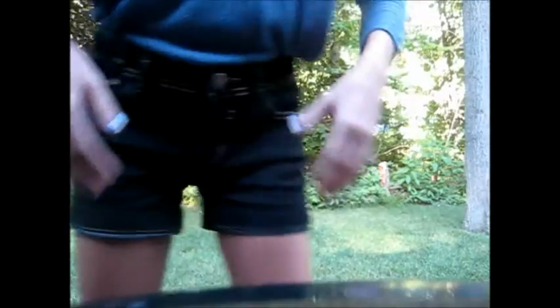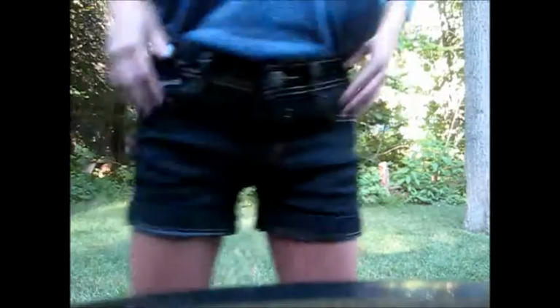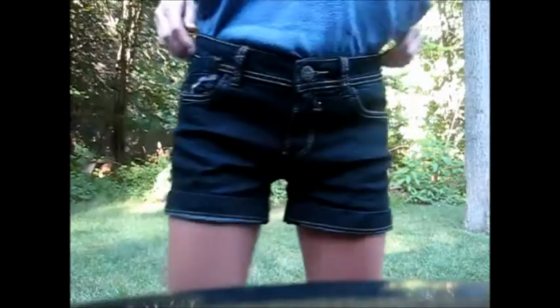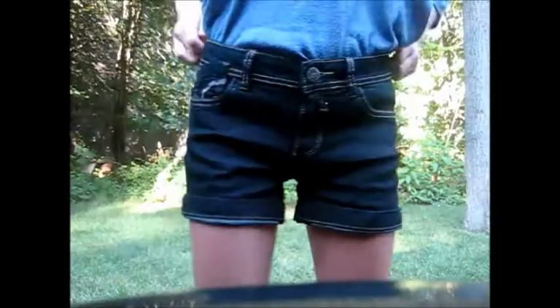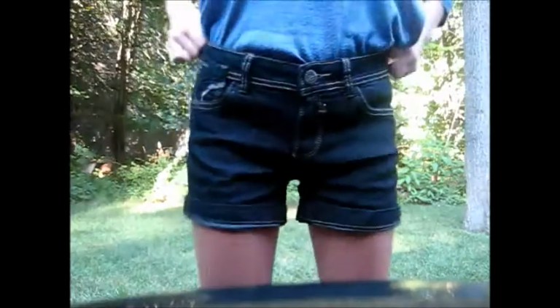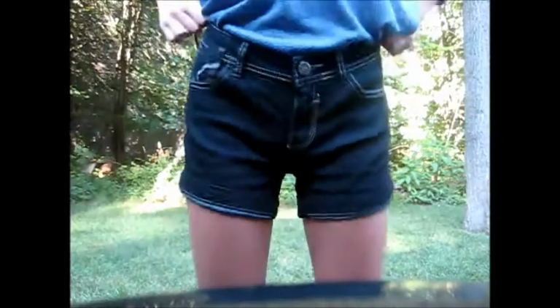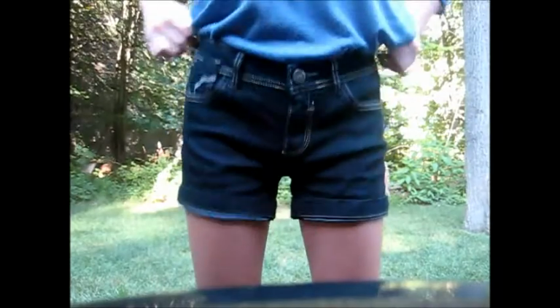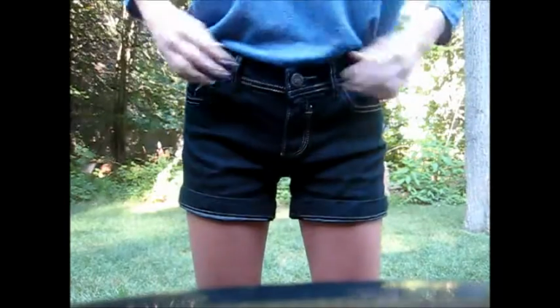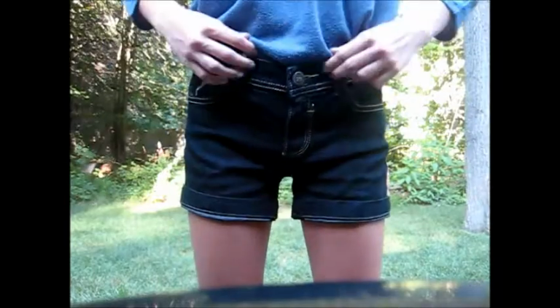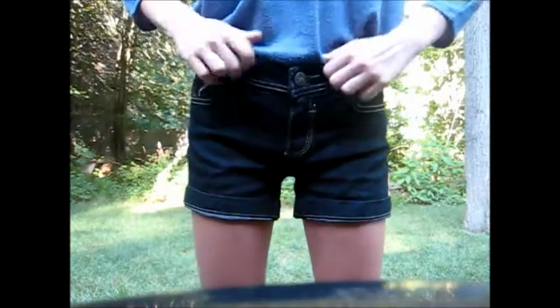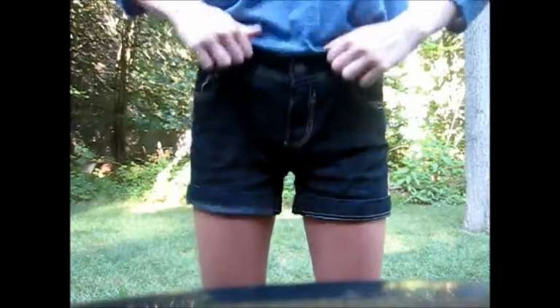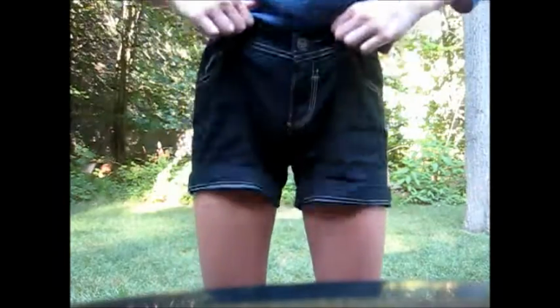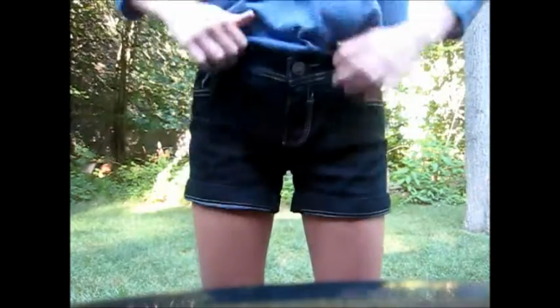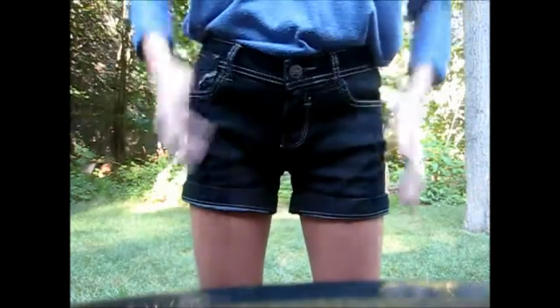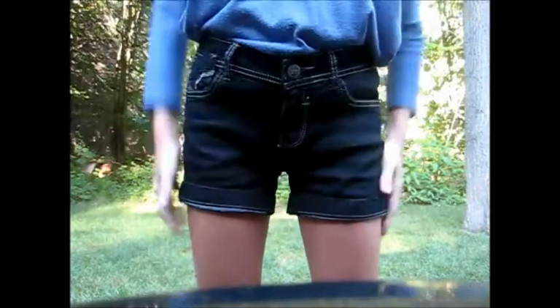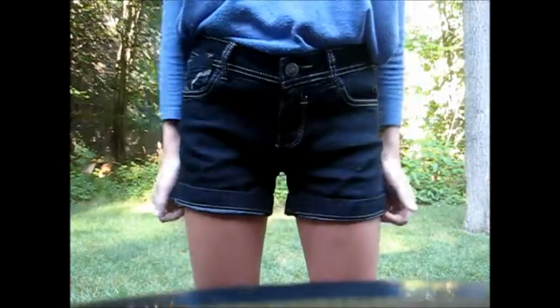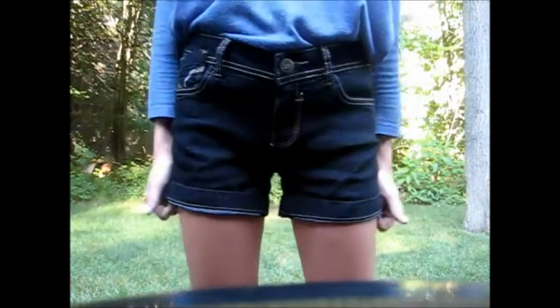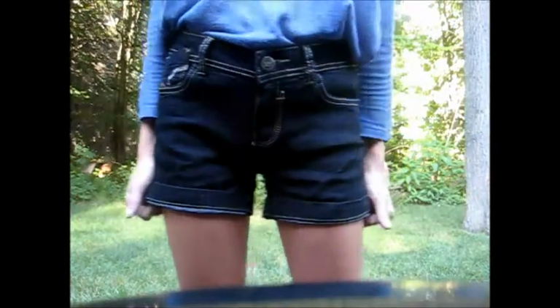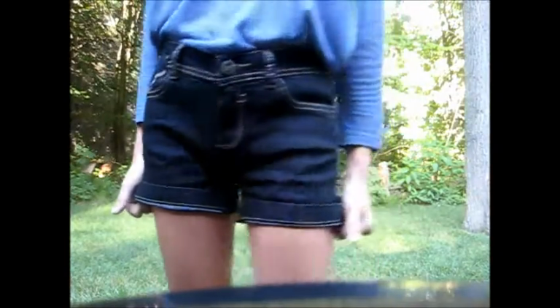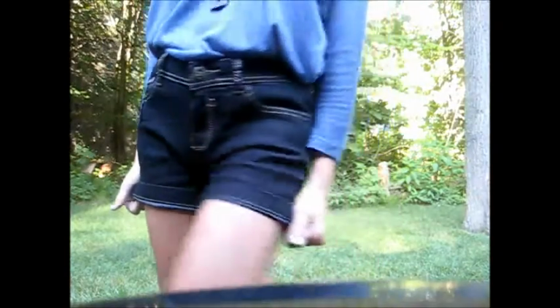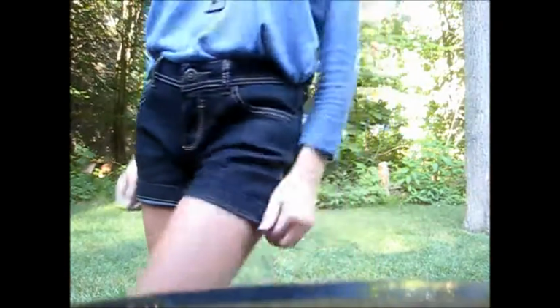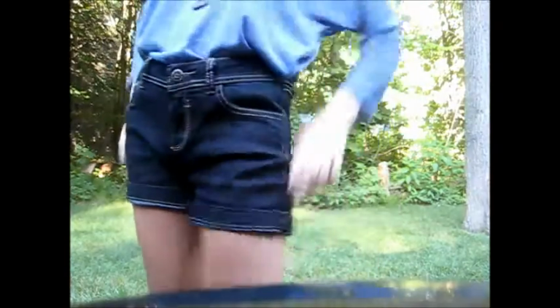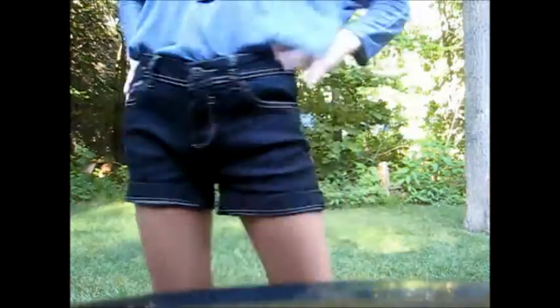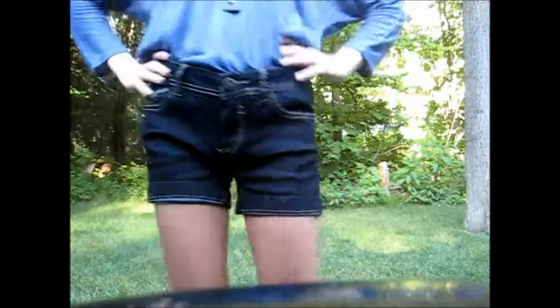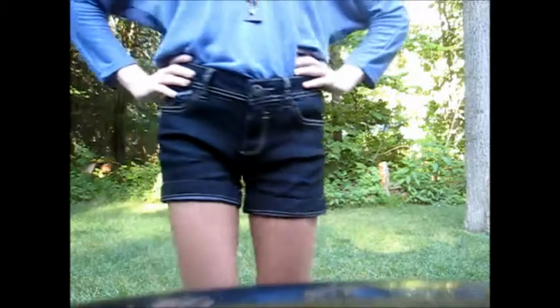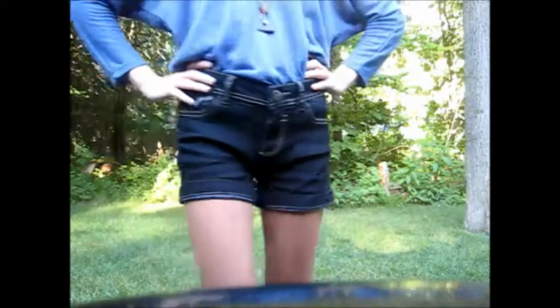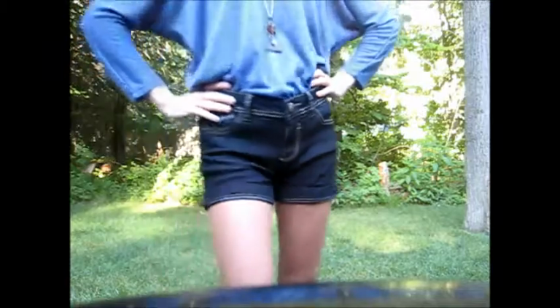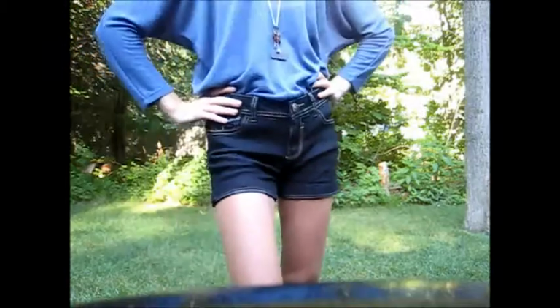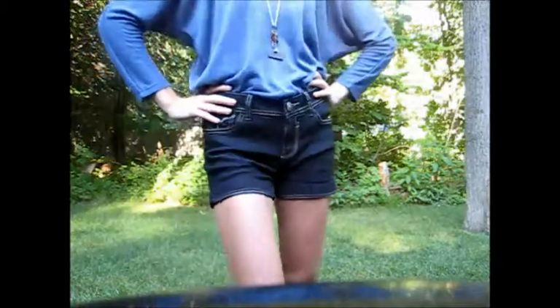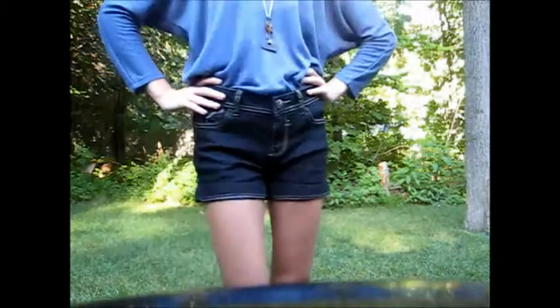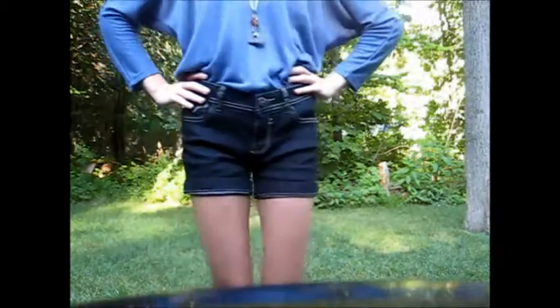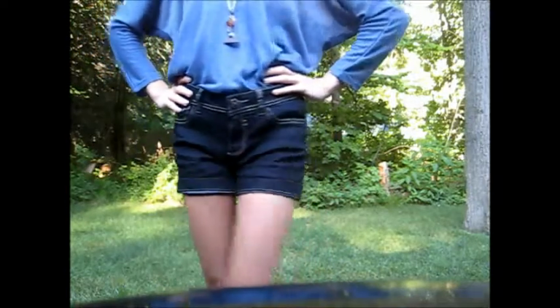These high-waisted shorts are perfect for any body type because they show off all the right curves in all the right places.